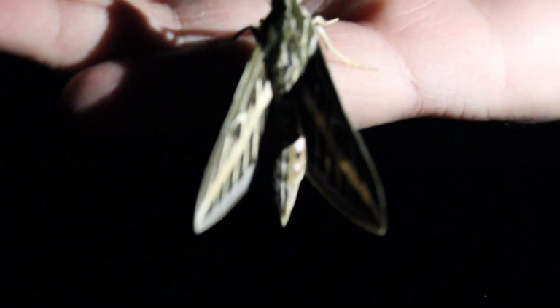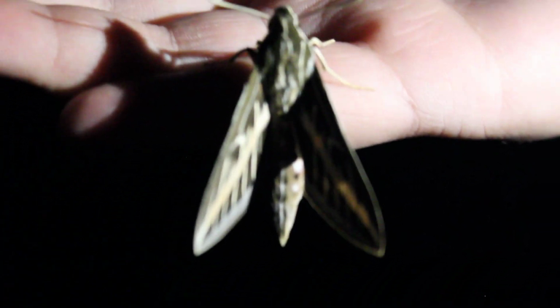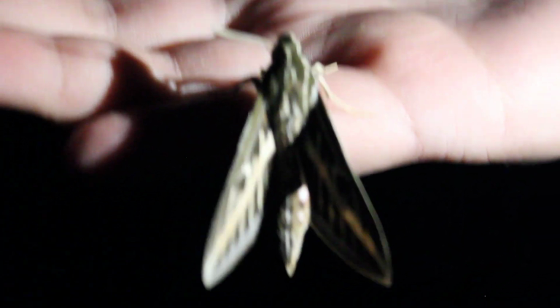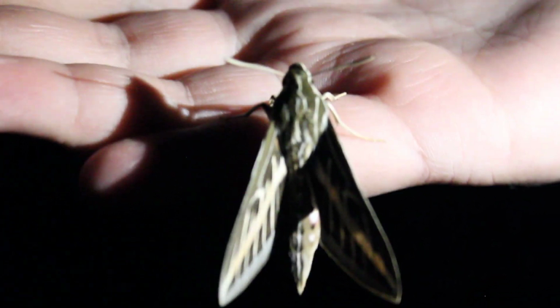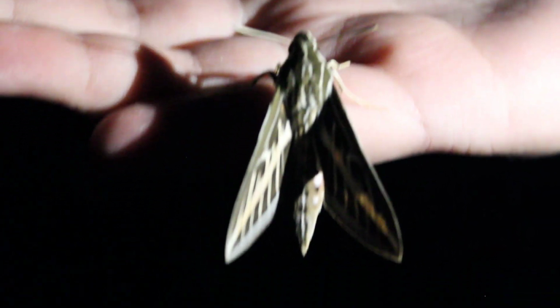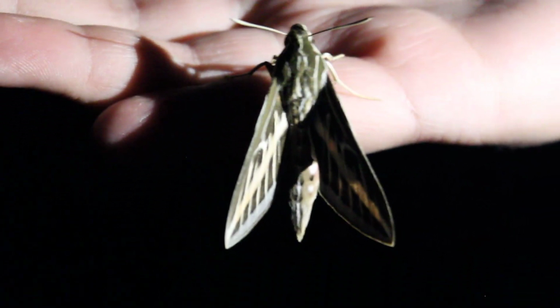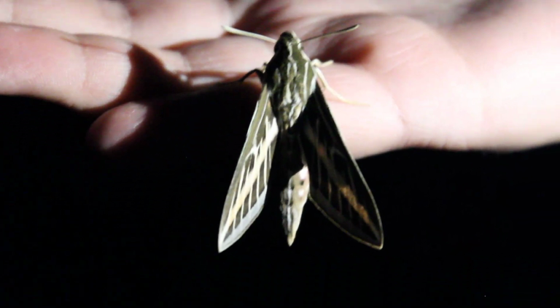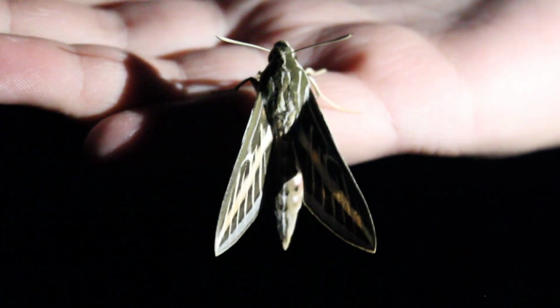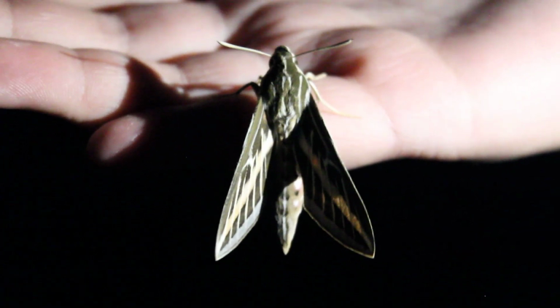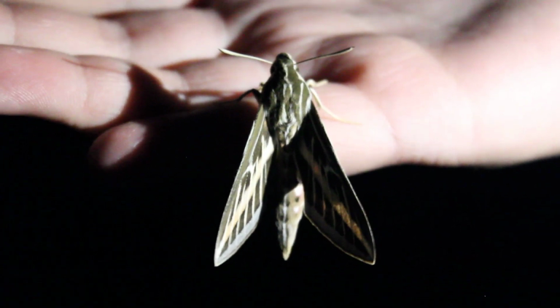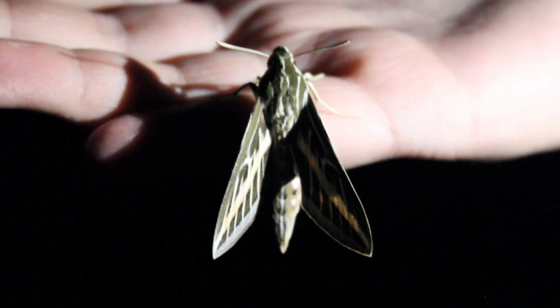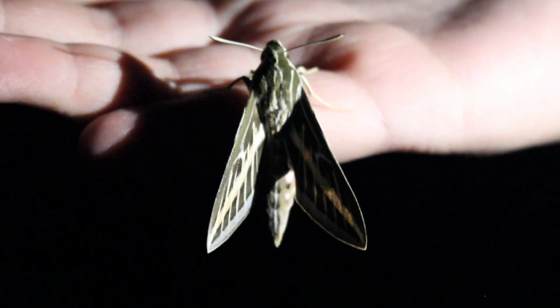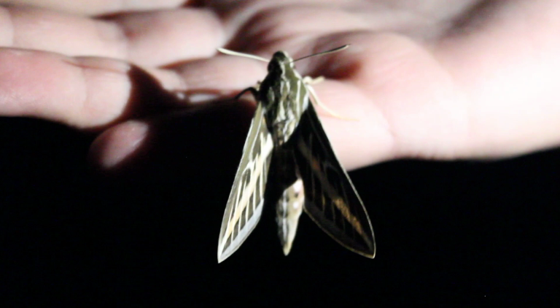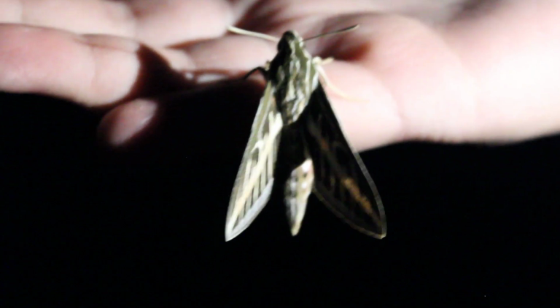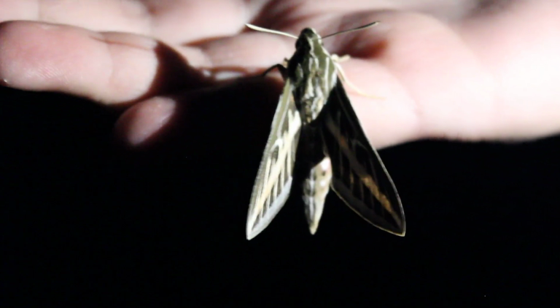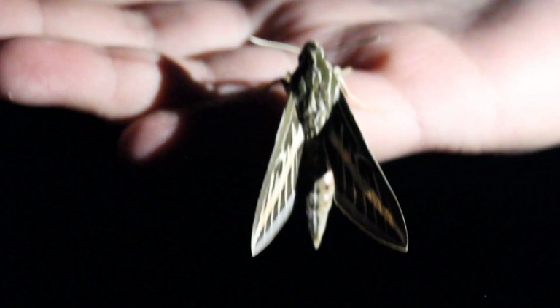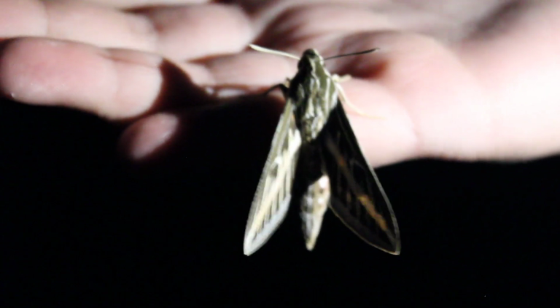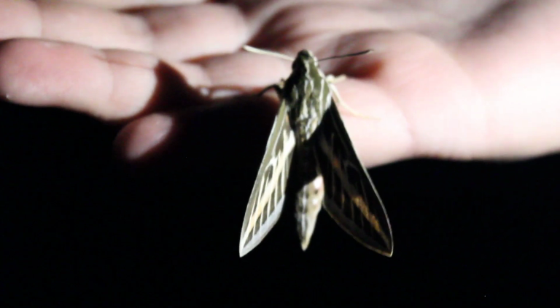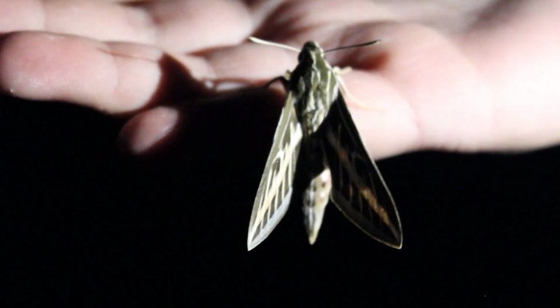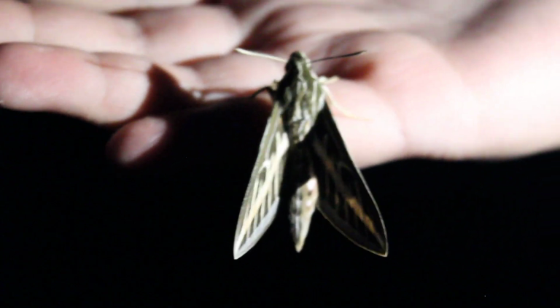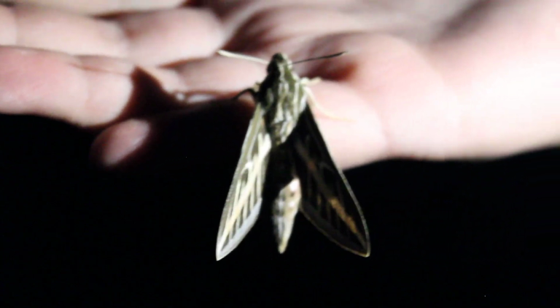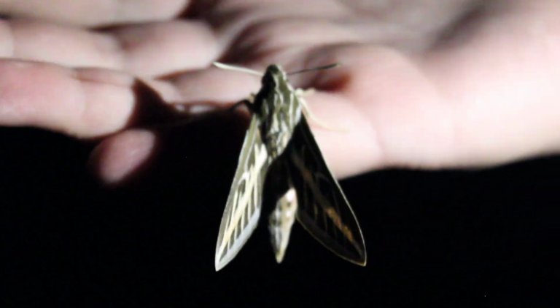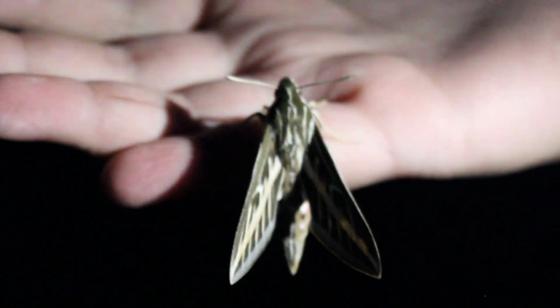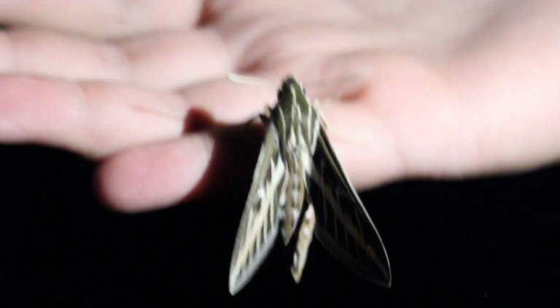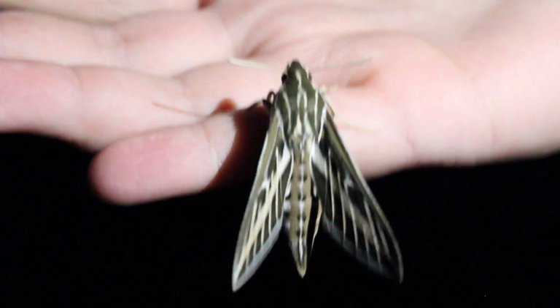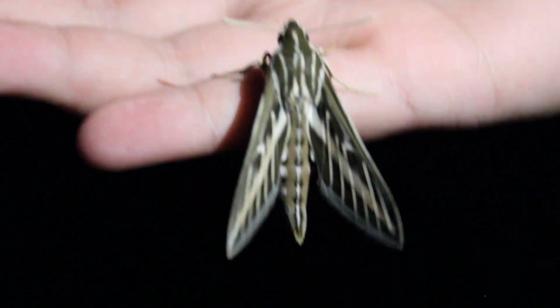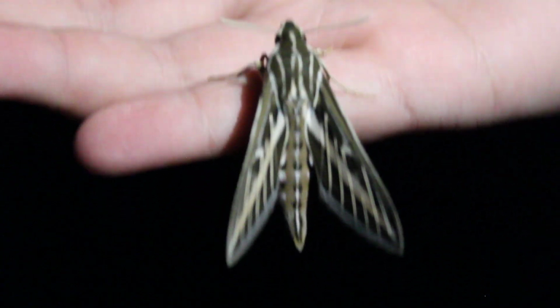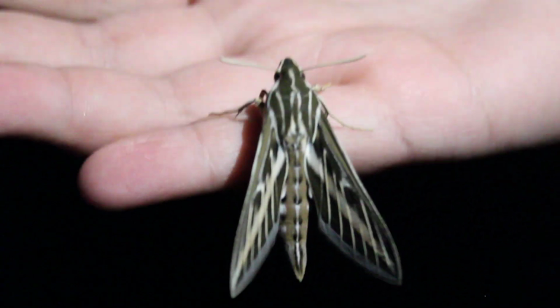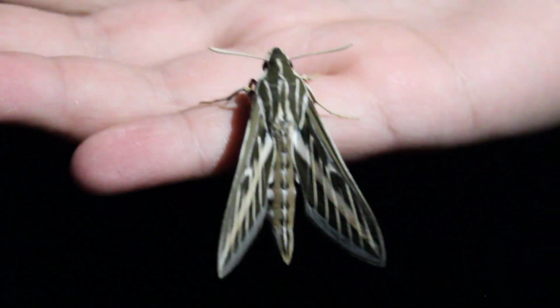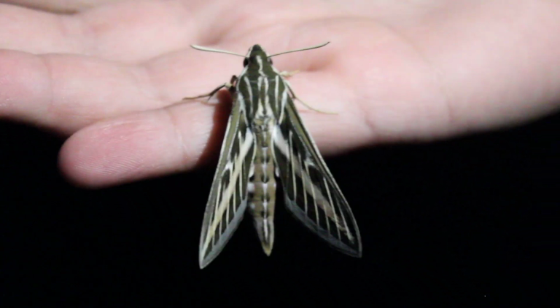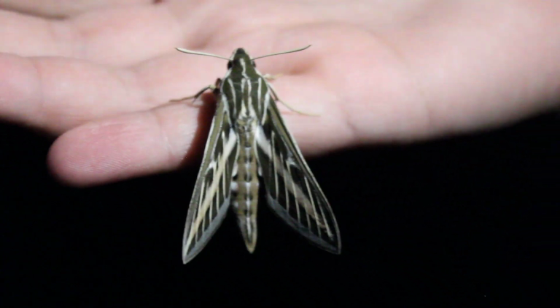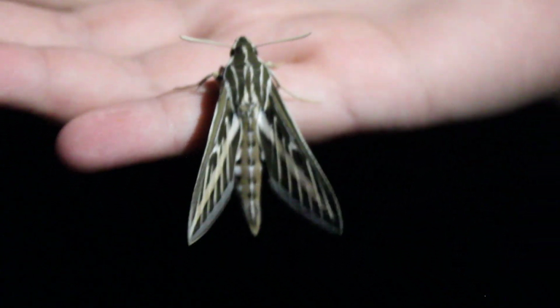I think he's still hardening his wings. Should we leave him in the bucket for a minute?